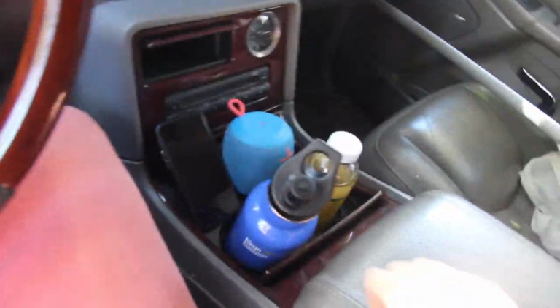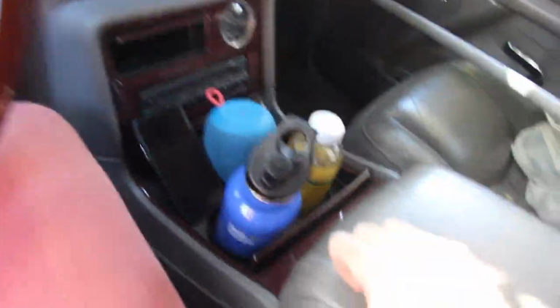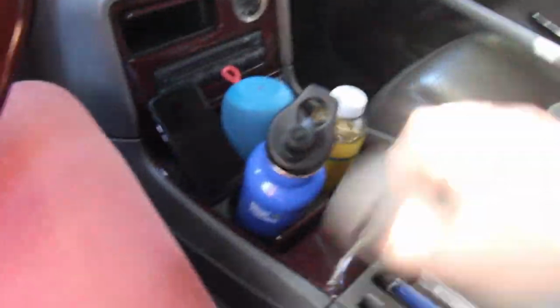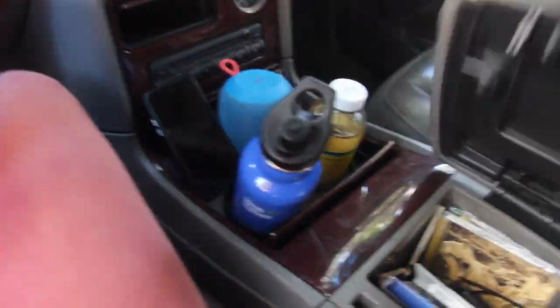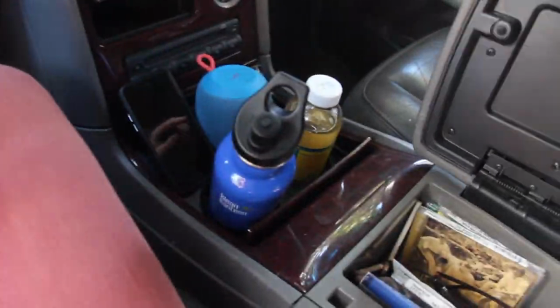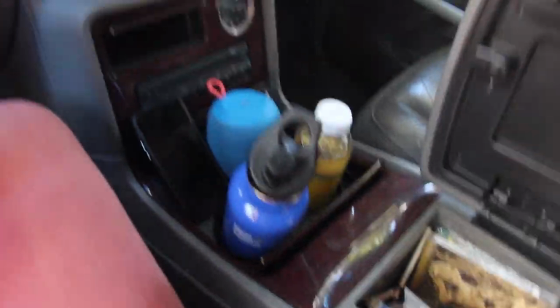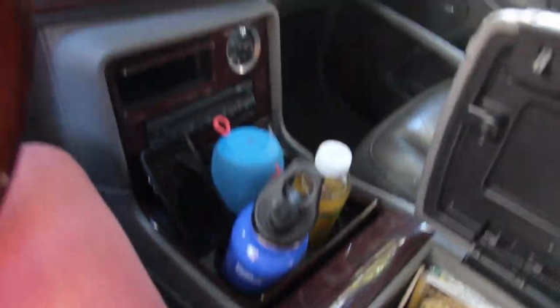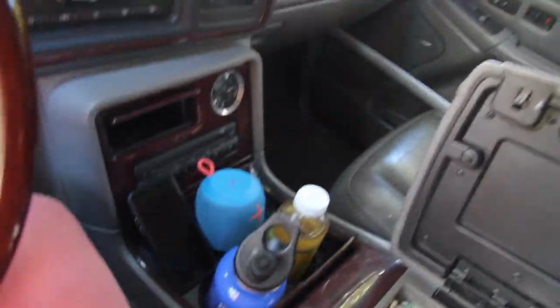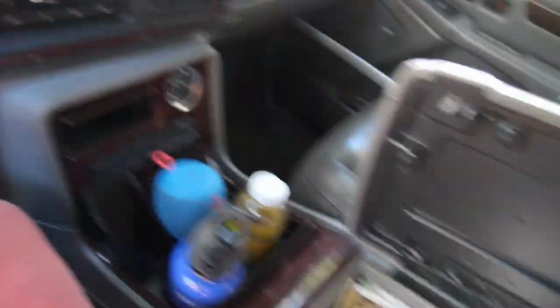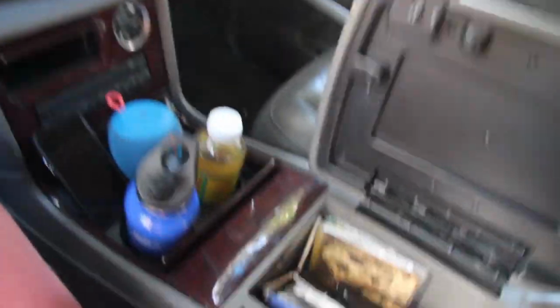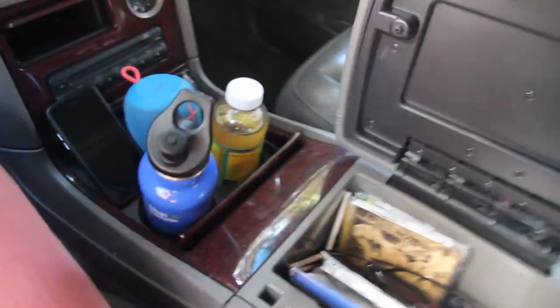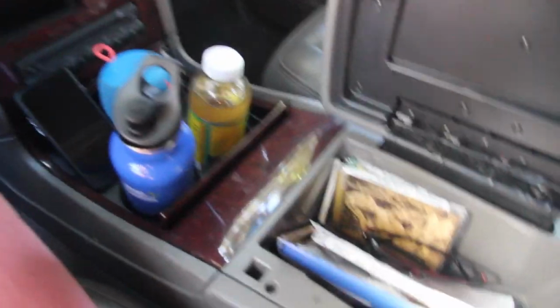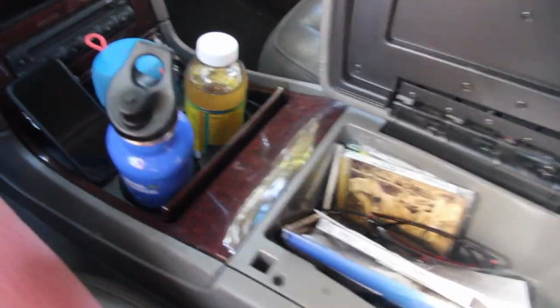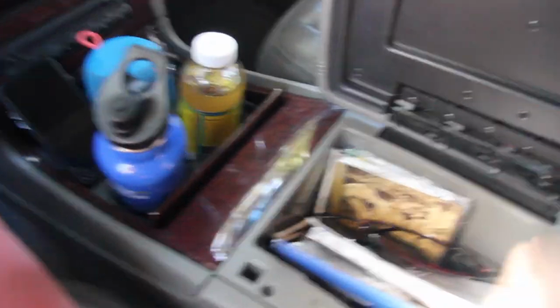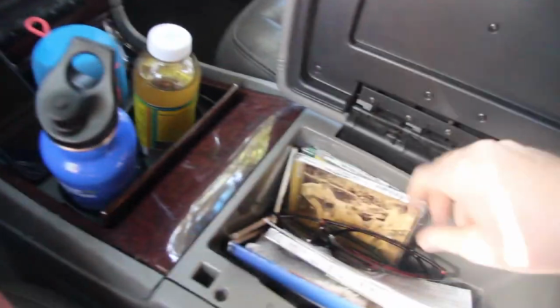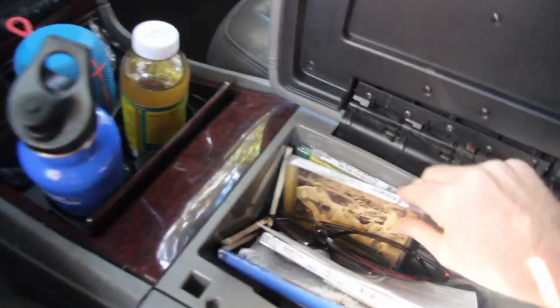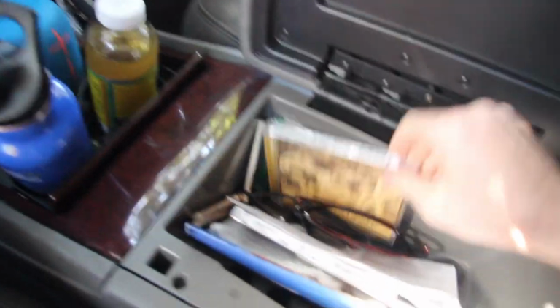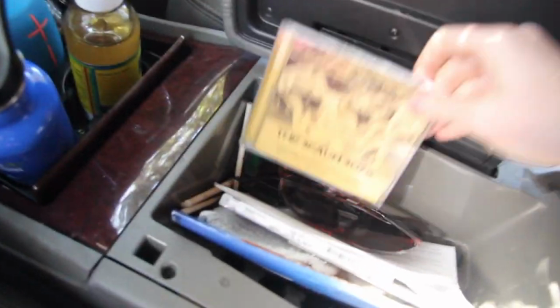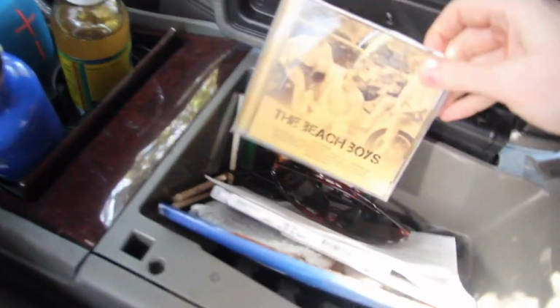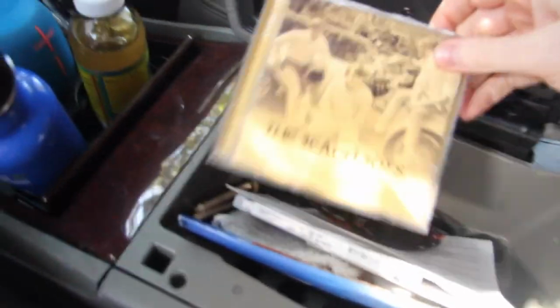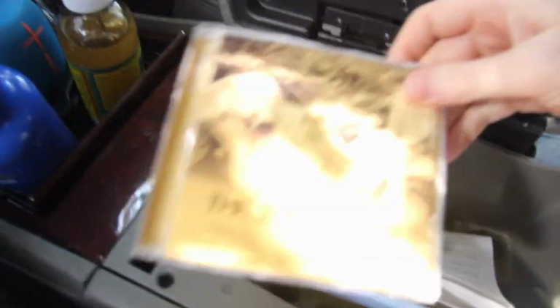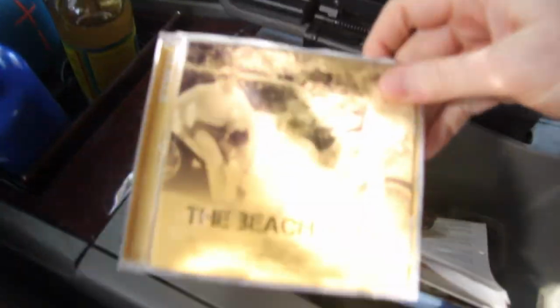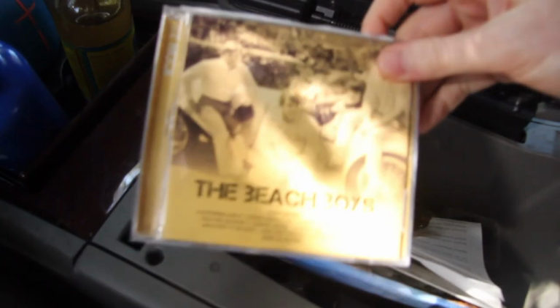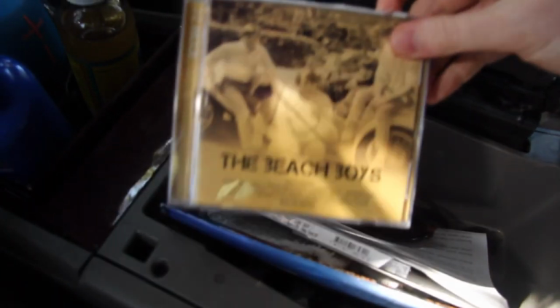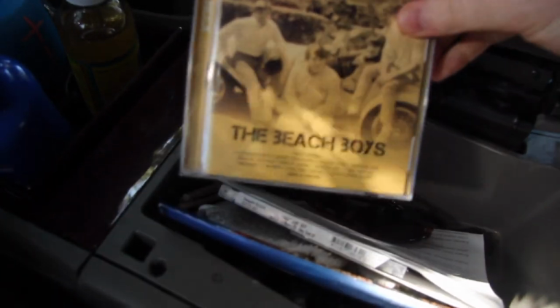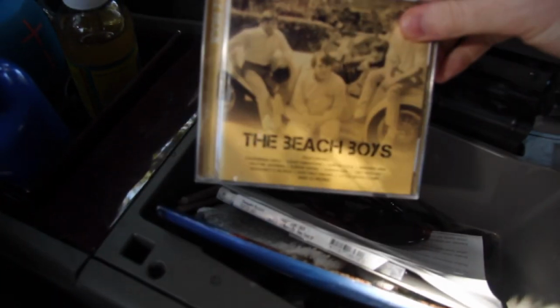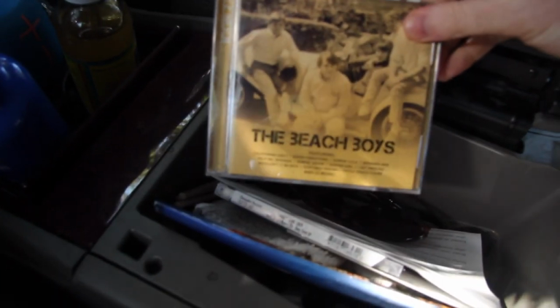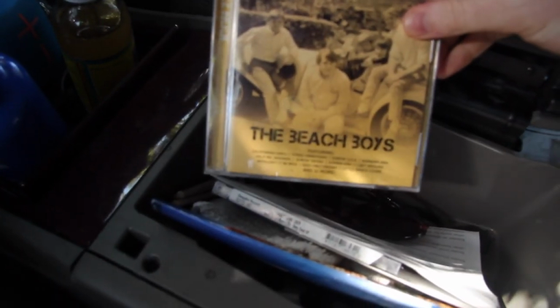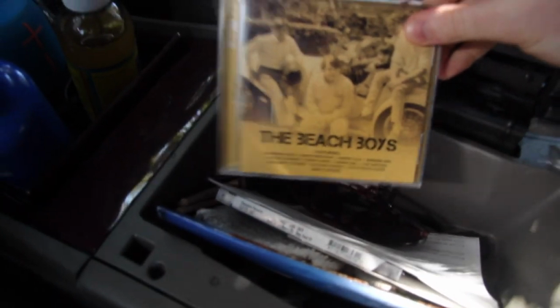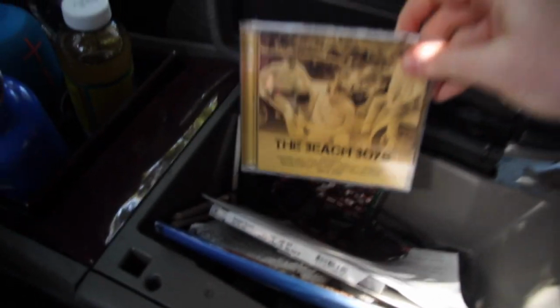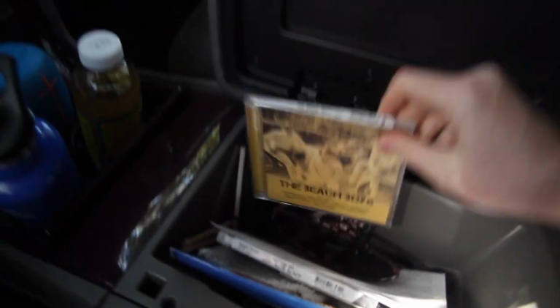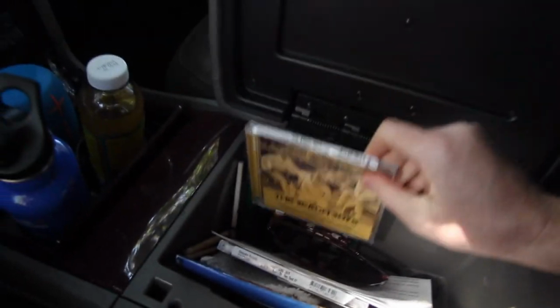Let's see what kind of other music we got in here. Beach Boys, that's pretty good.